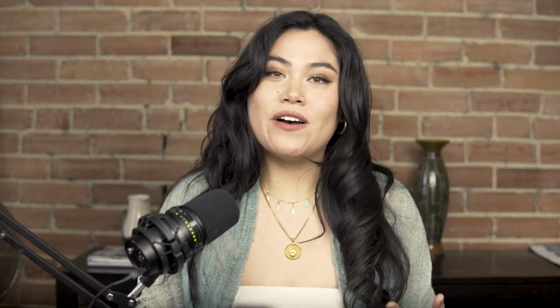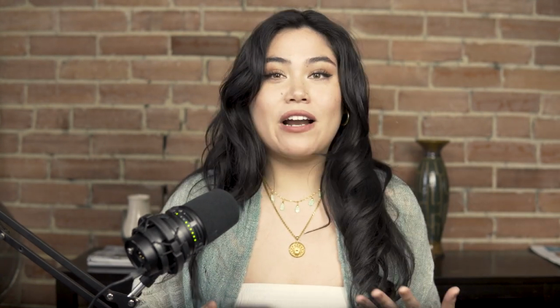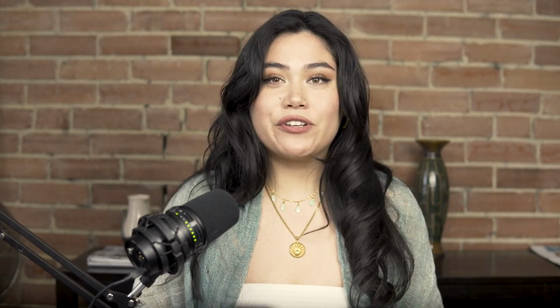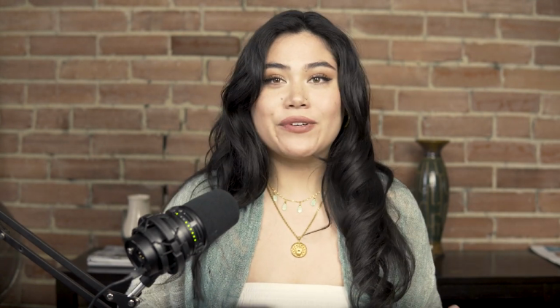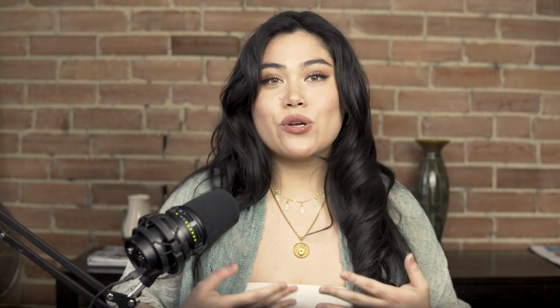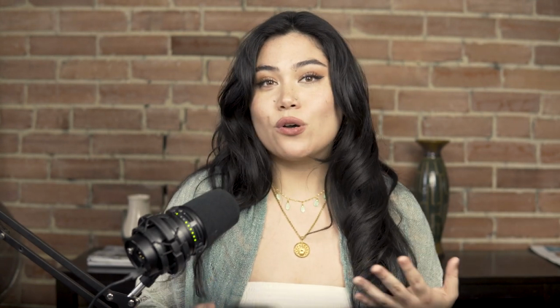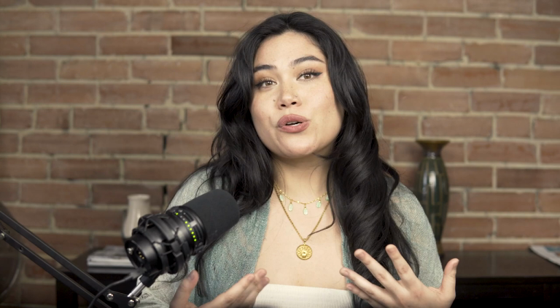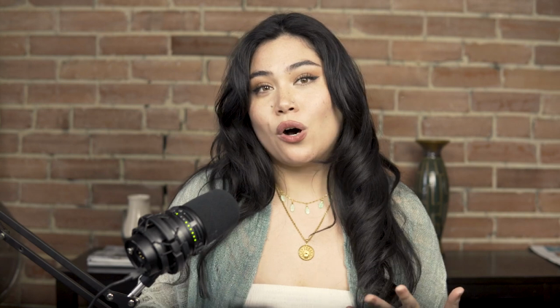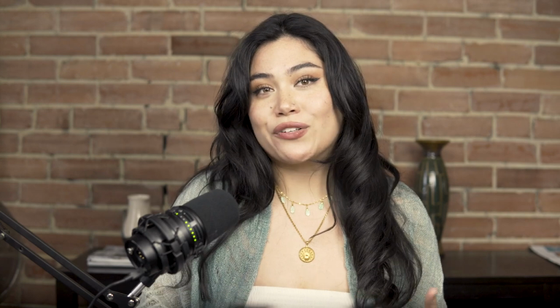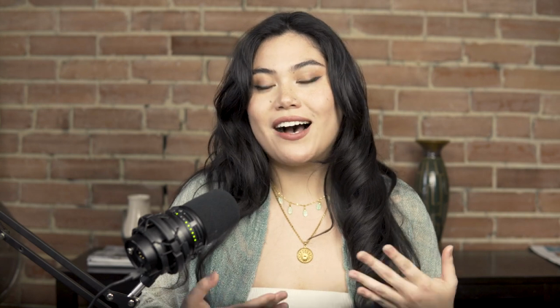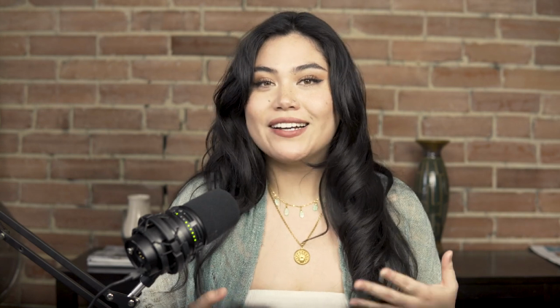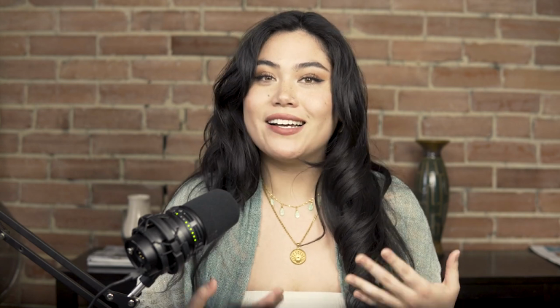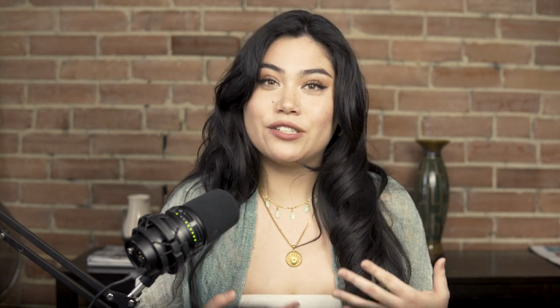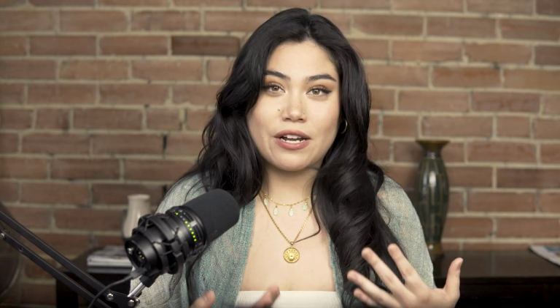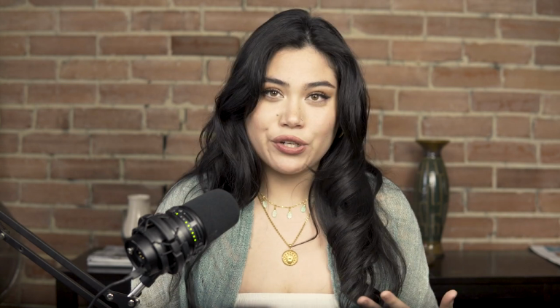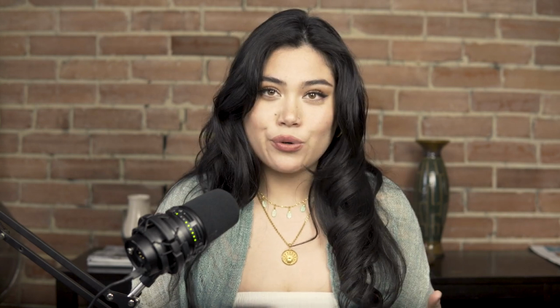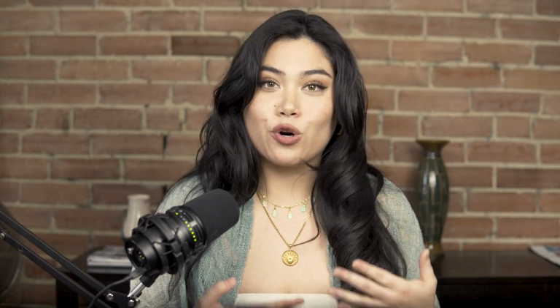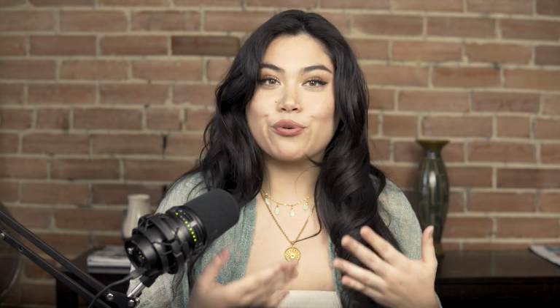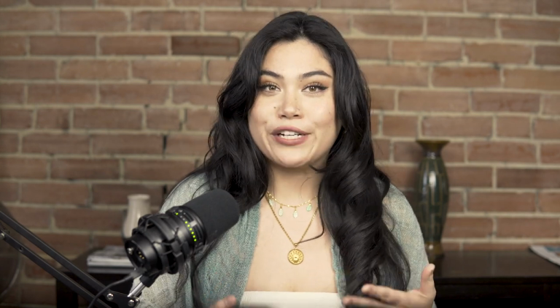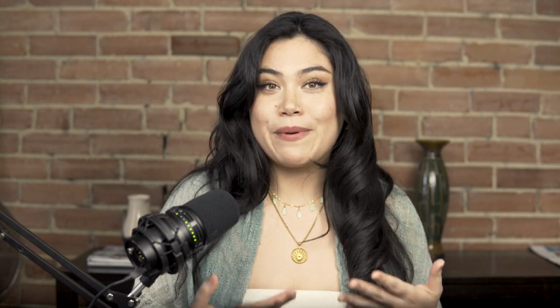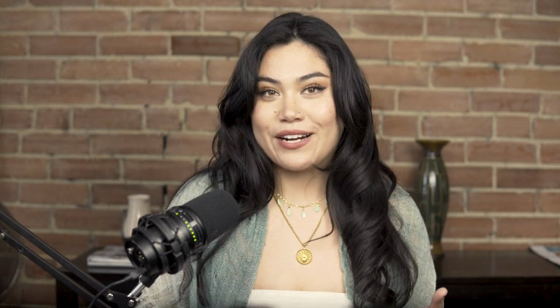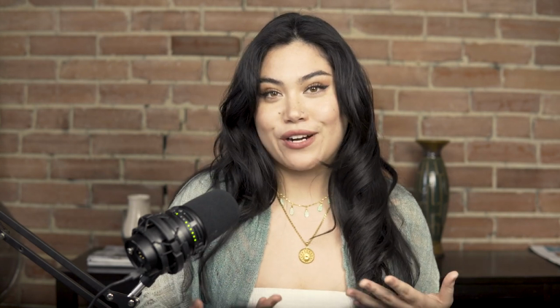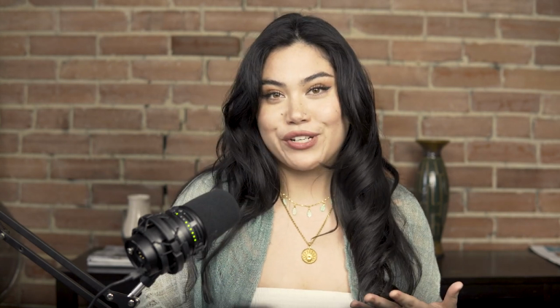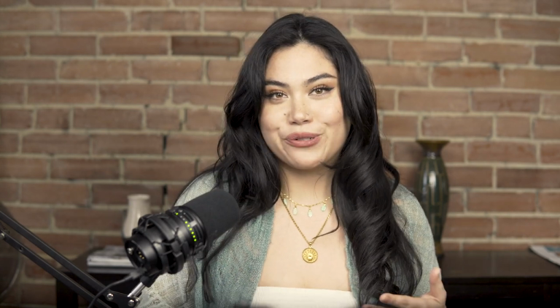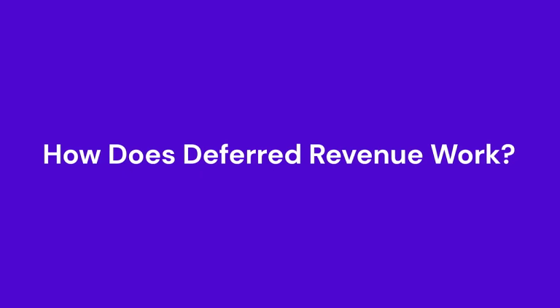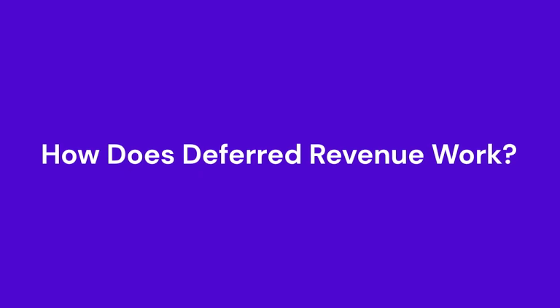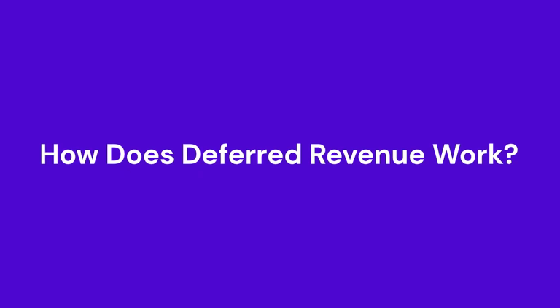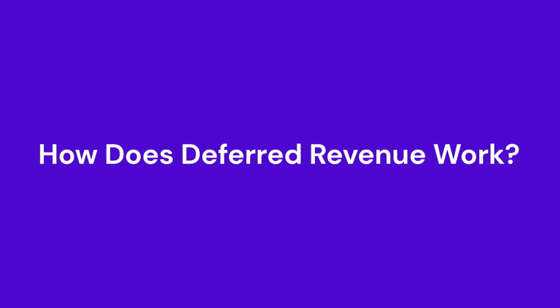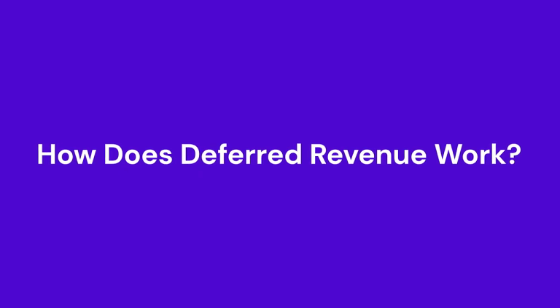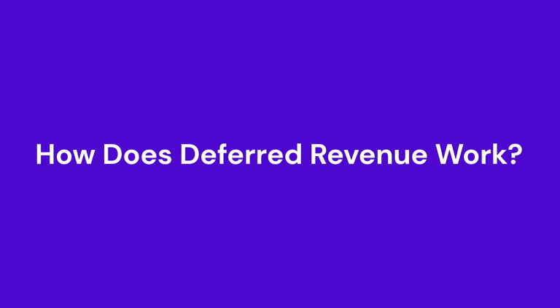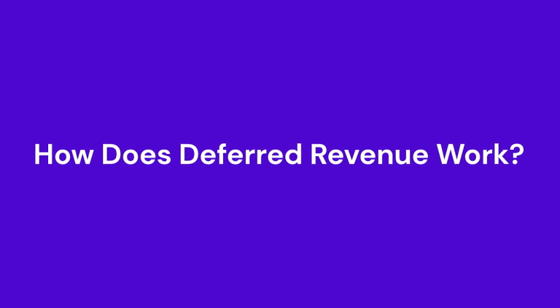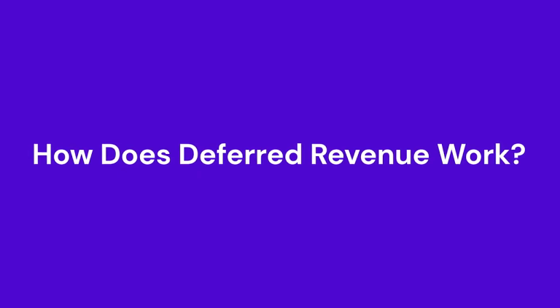In some industries and circles, deferred revenue is also called unearned revenue or prepaid revenue. So, how does deferred revenue work?